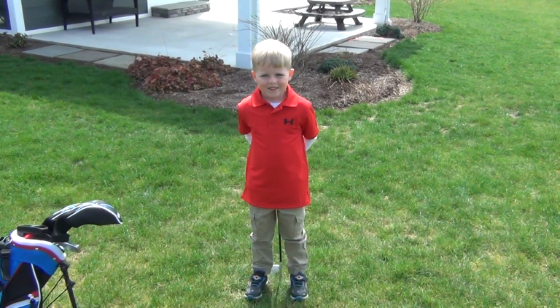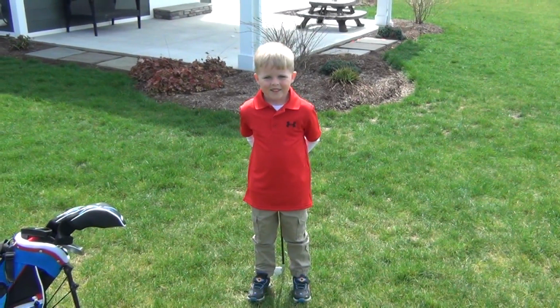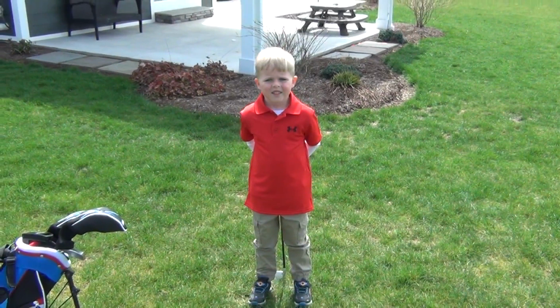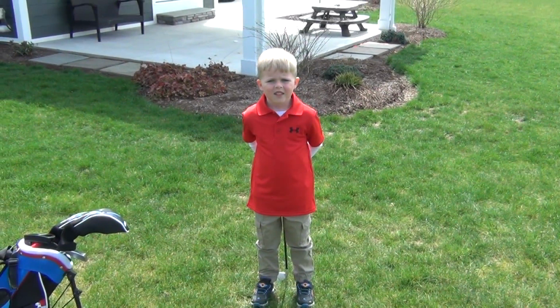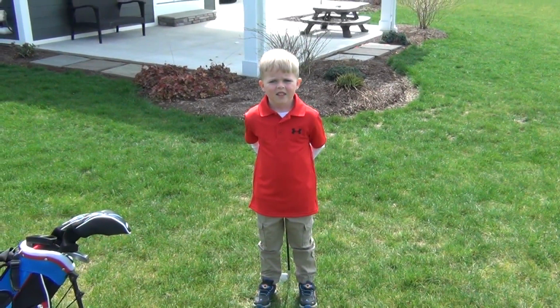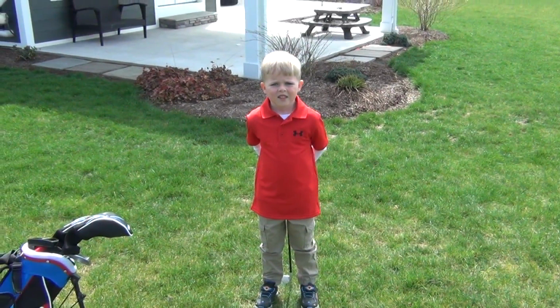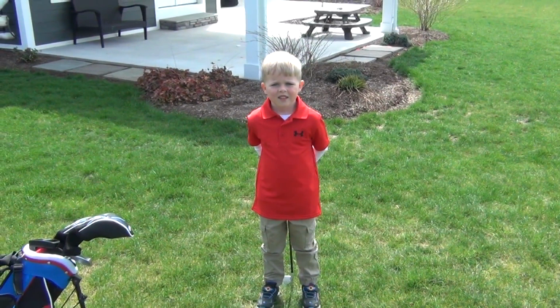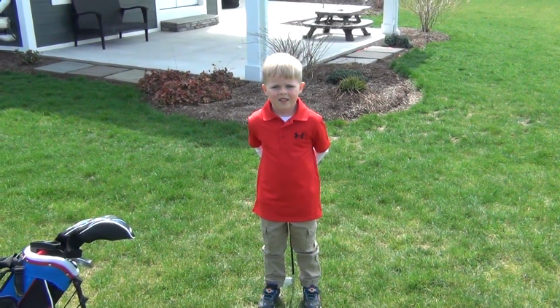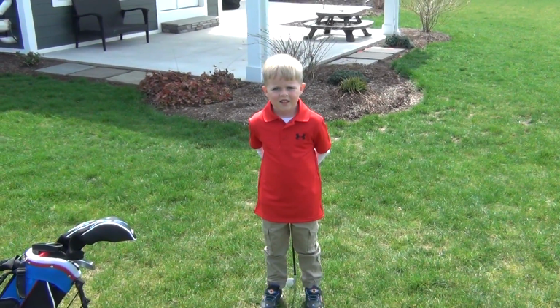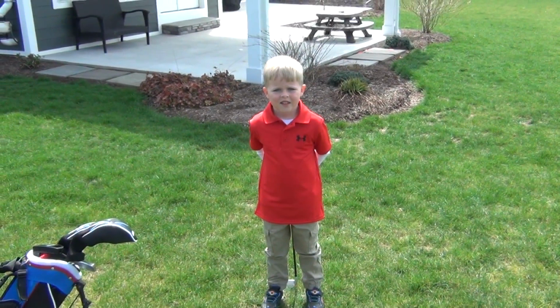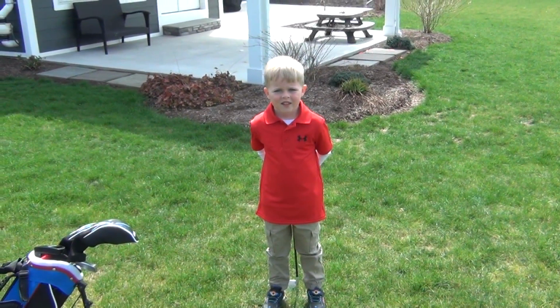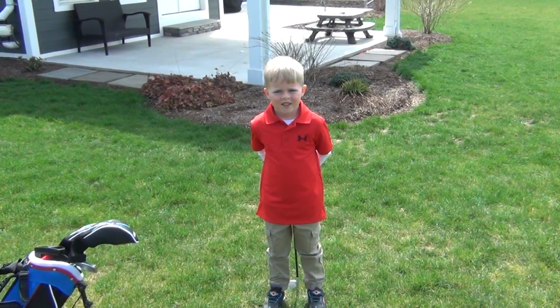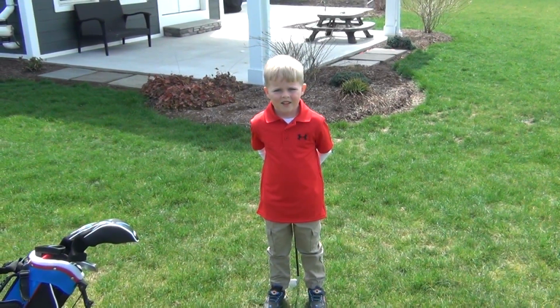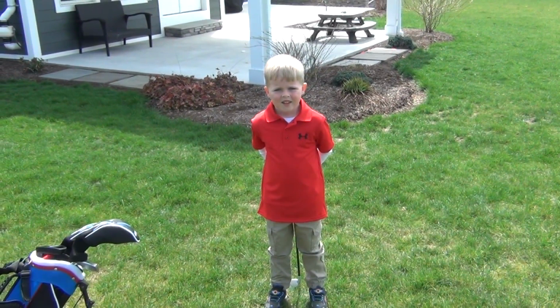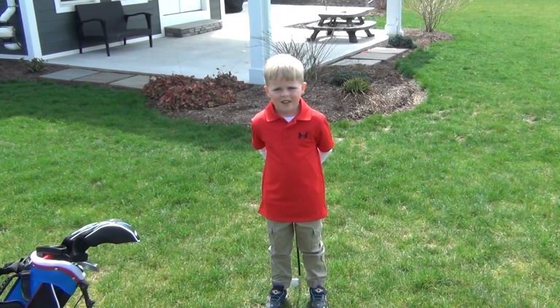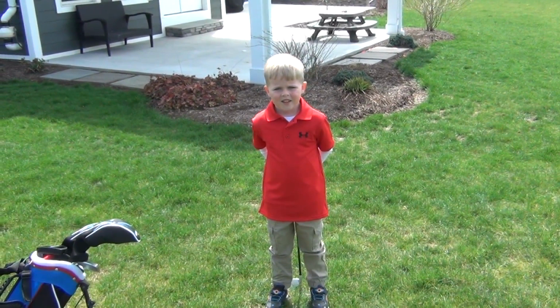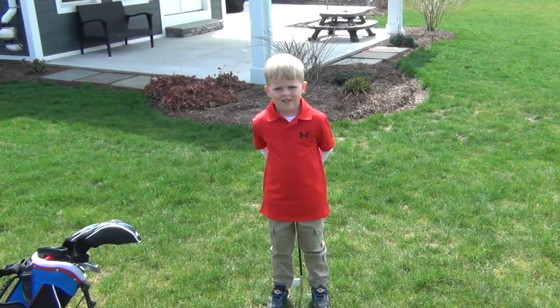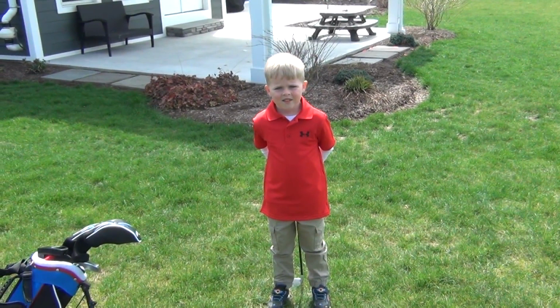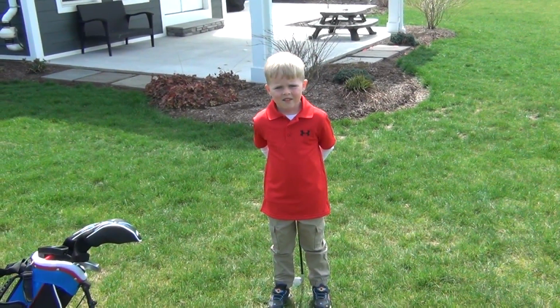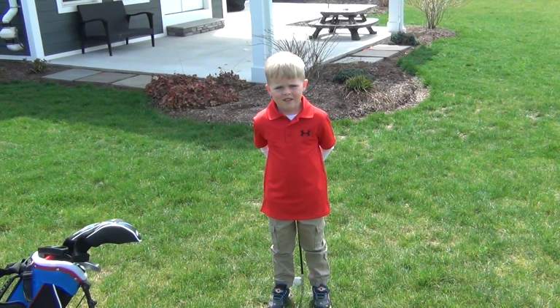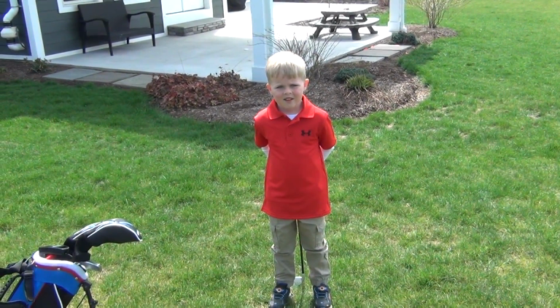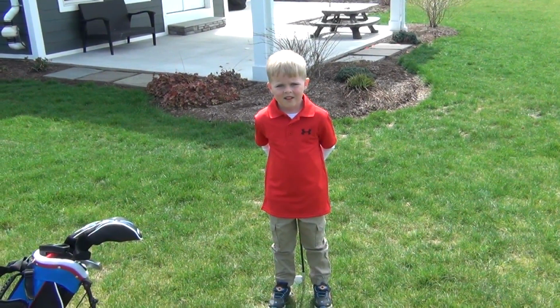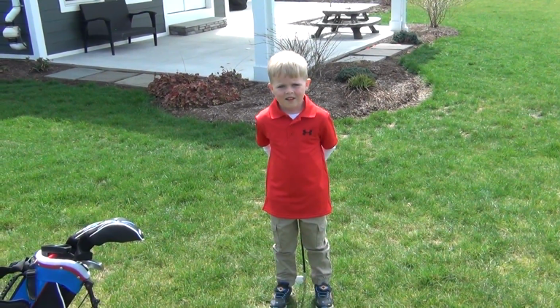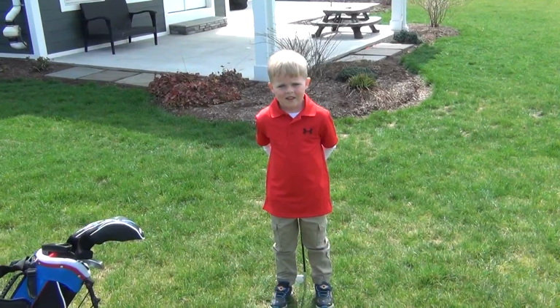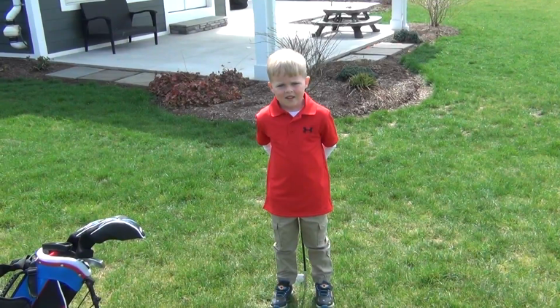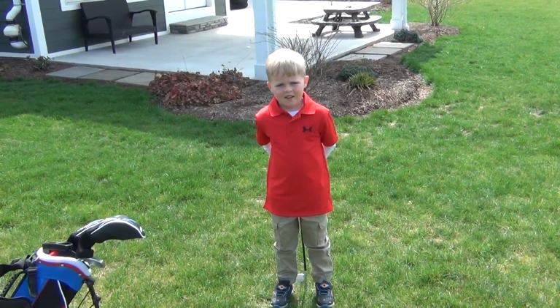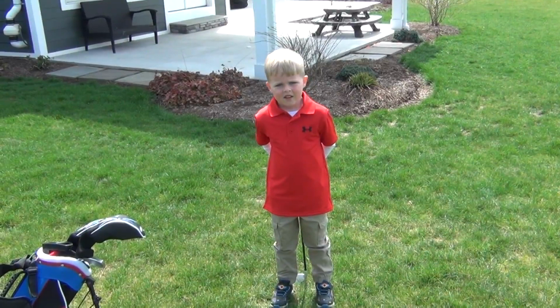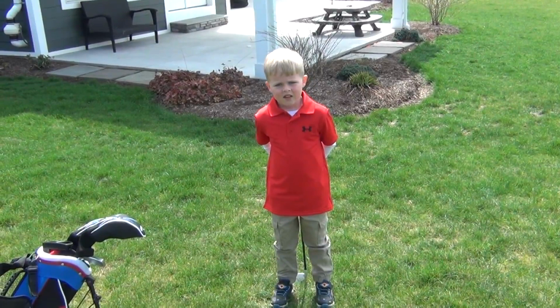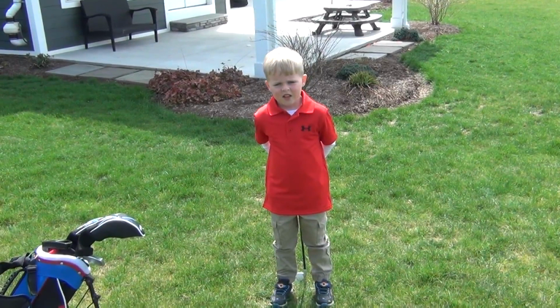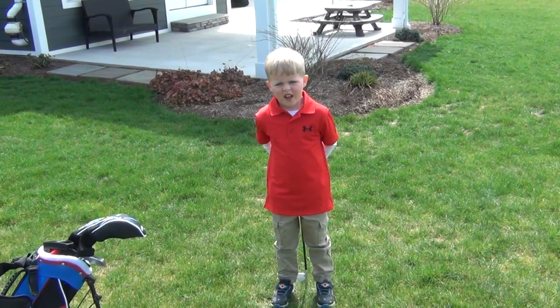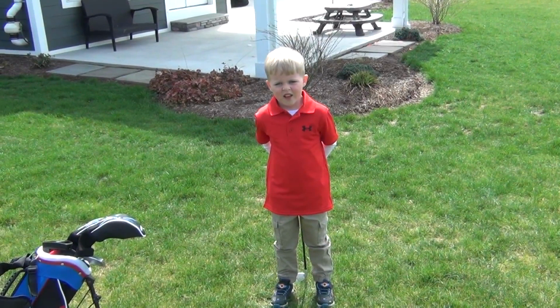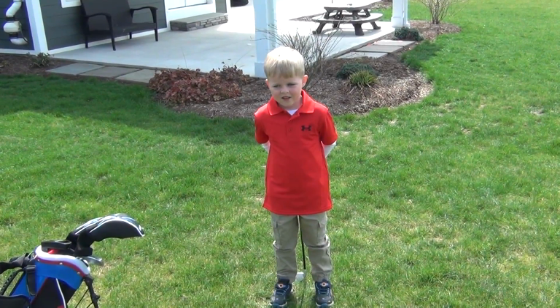We're here with Benton Smith. He's the head pro at Tannenbaum Circle Golf Course, and he's going to give us a little demonstration.